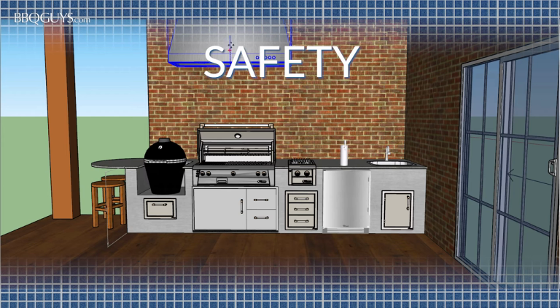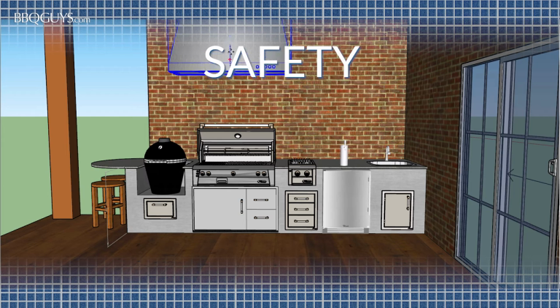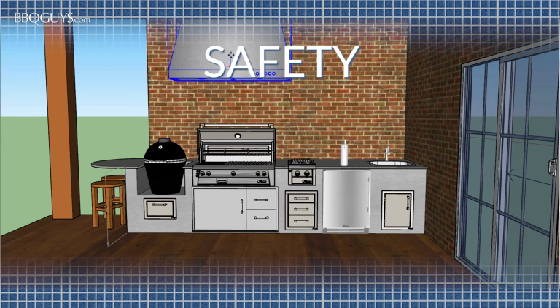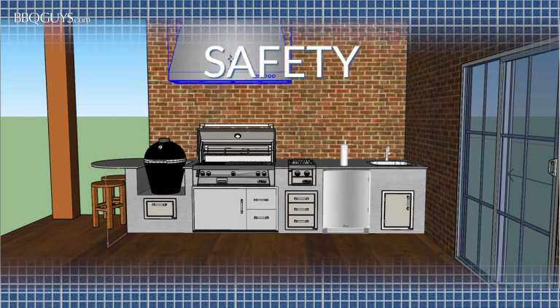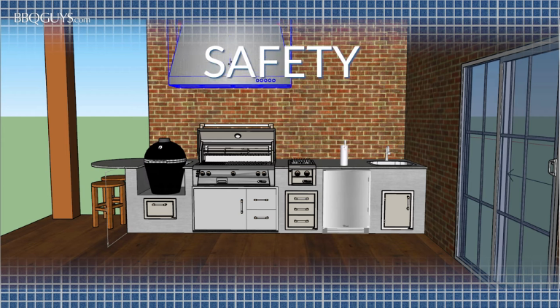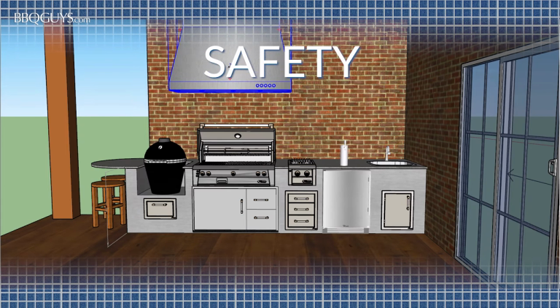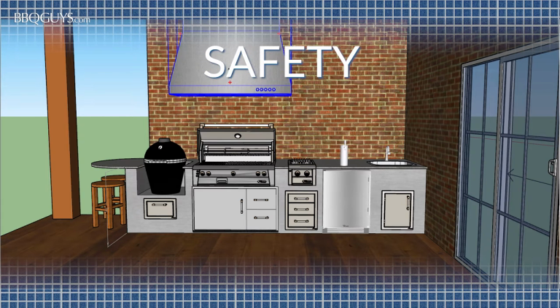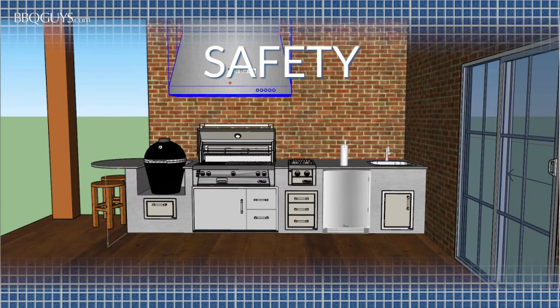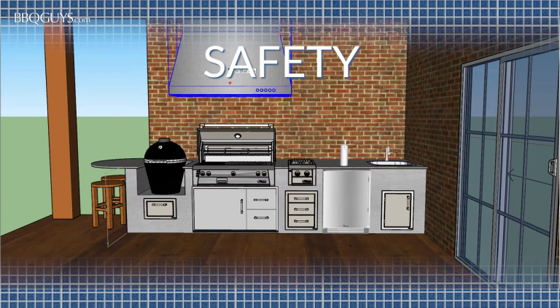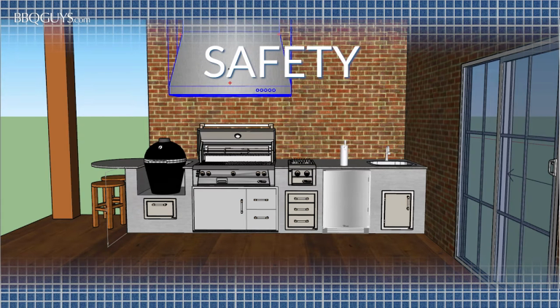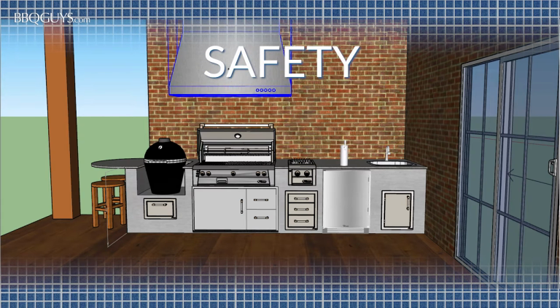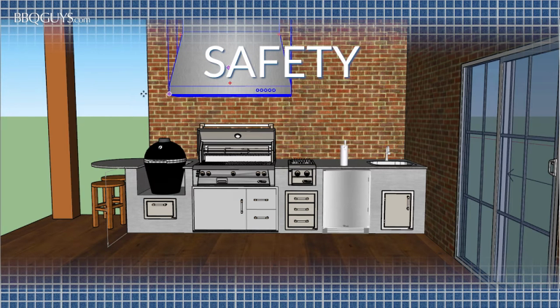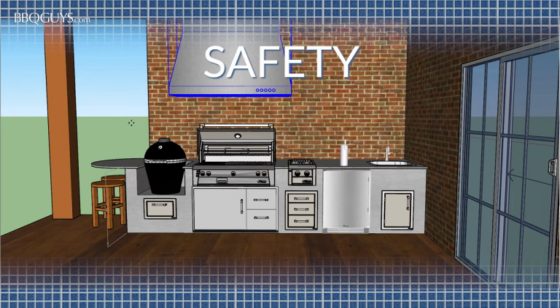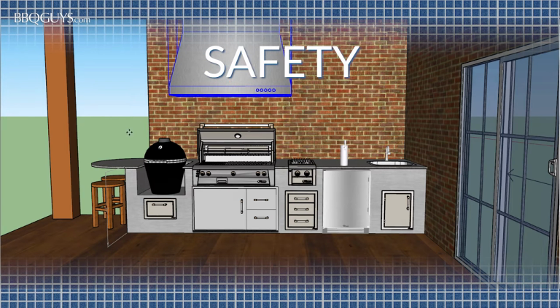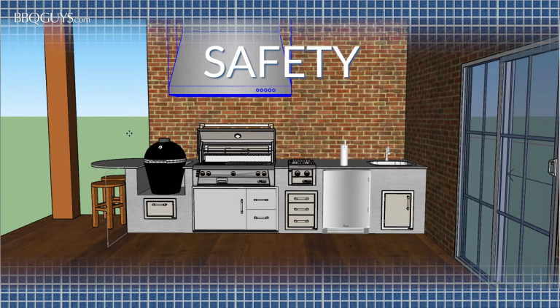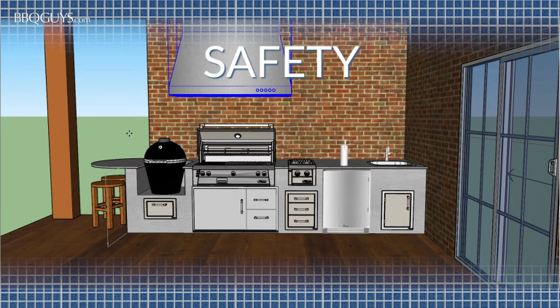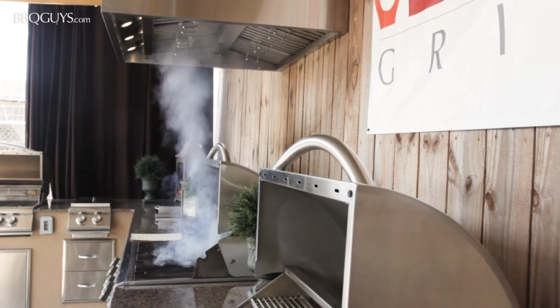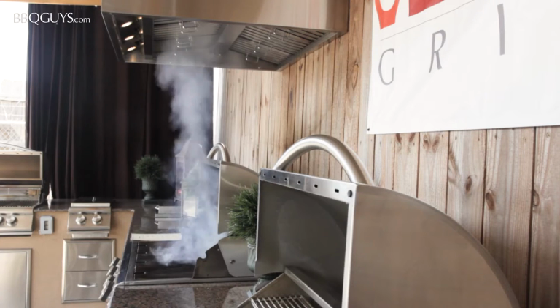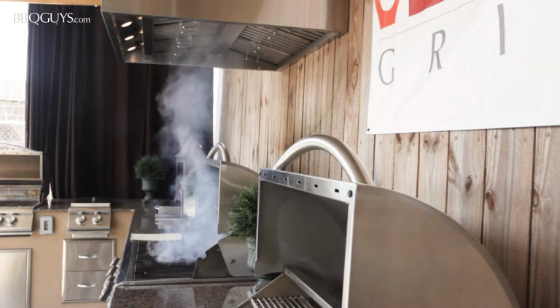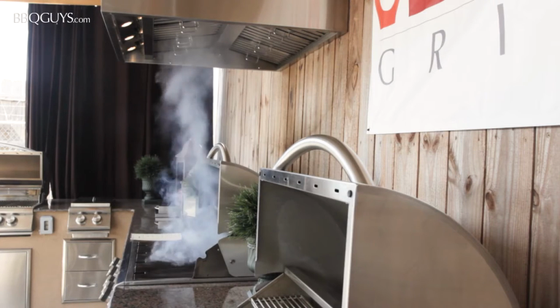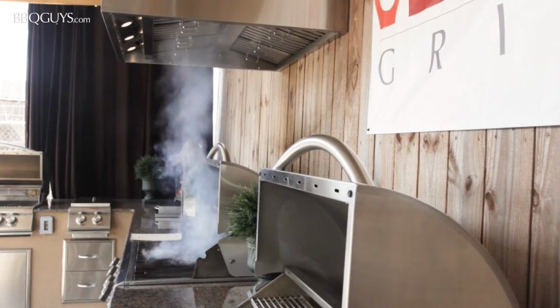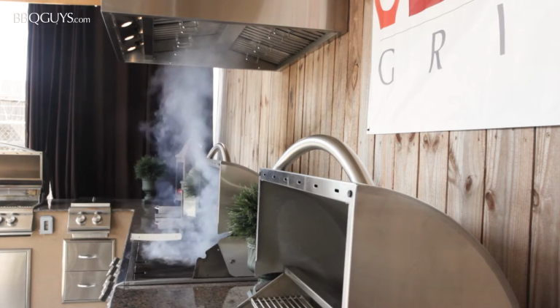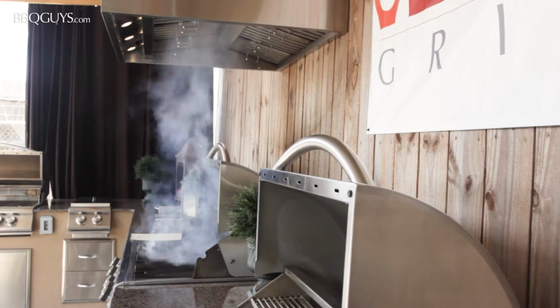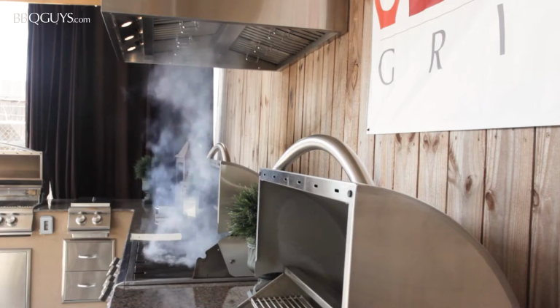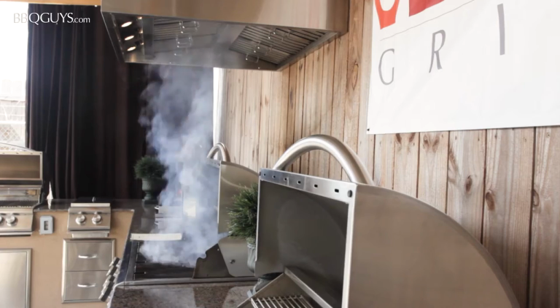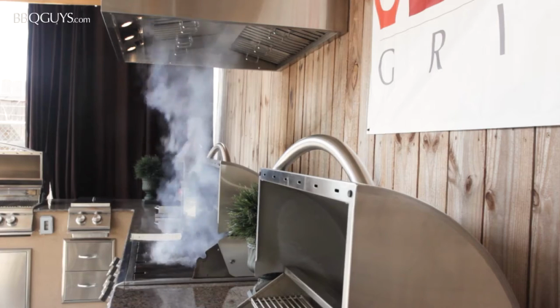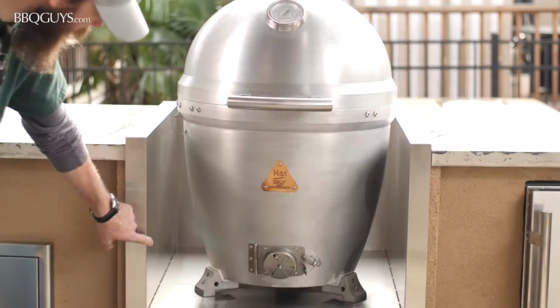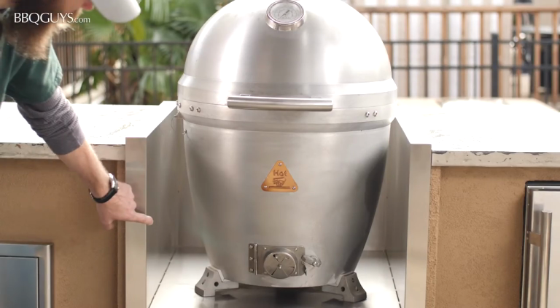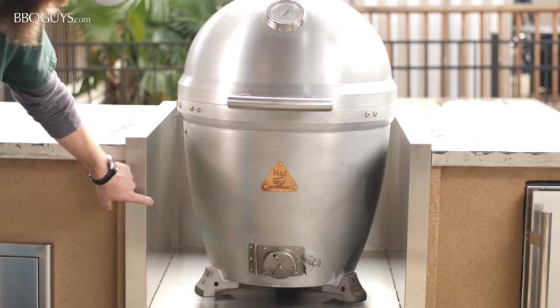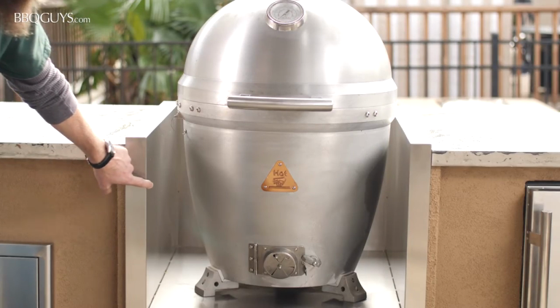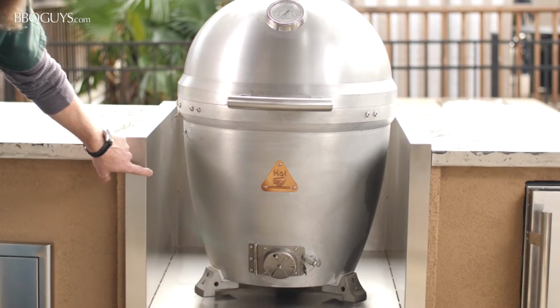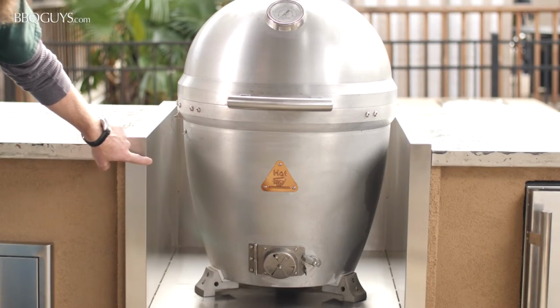Safety is a very important part of the outdoor building process. You need to make sure you have plenty of ventilation and protection for your outdoor kitchen.